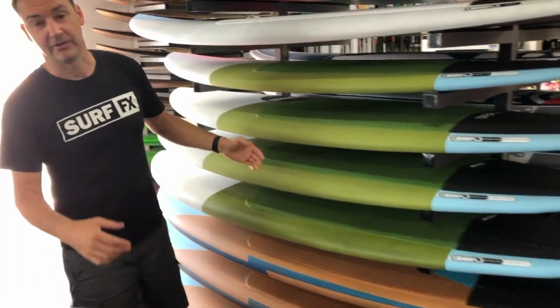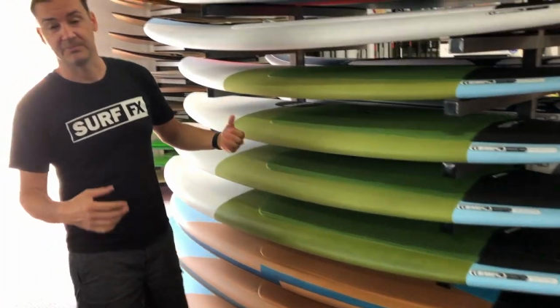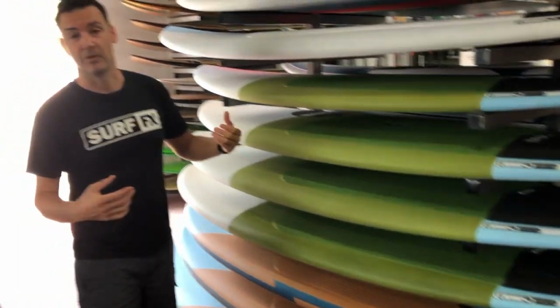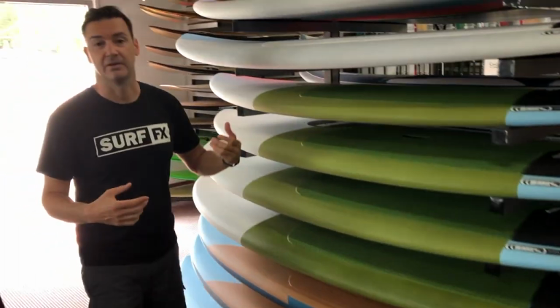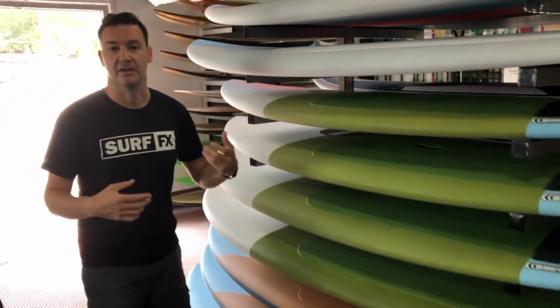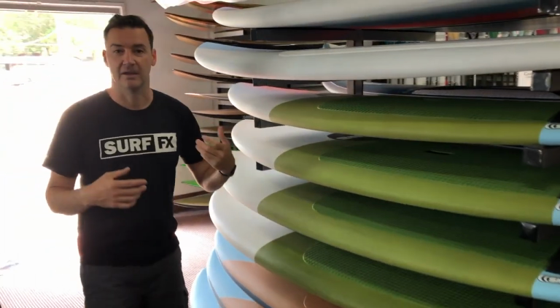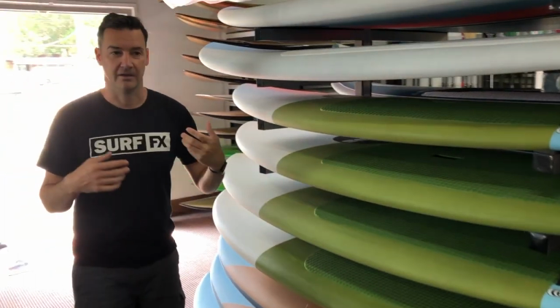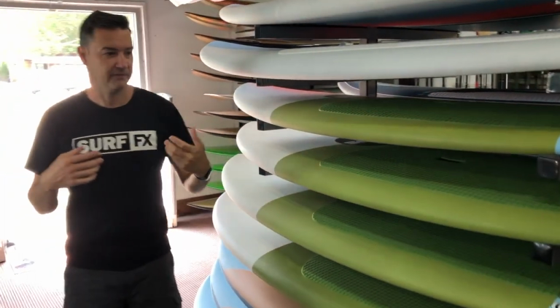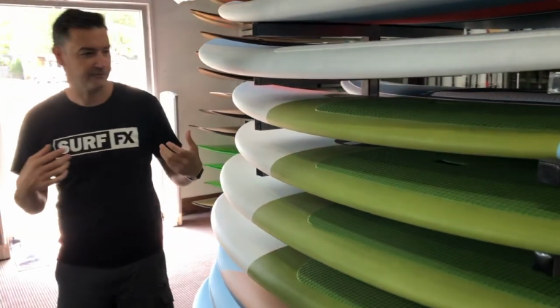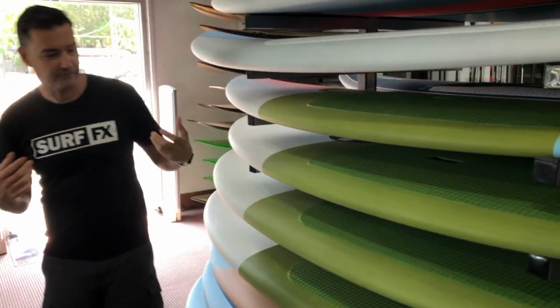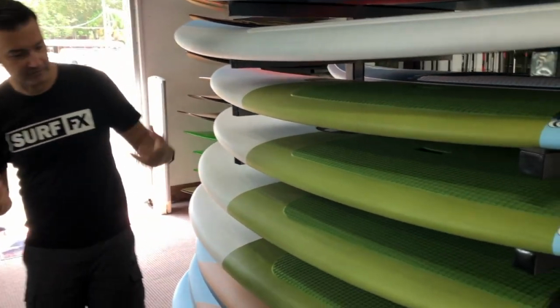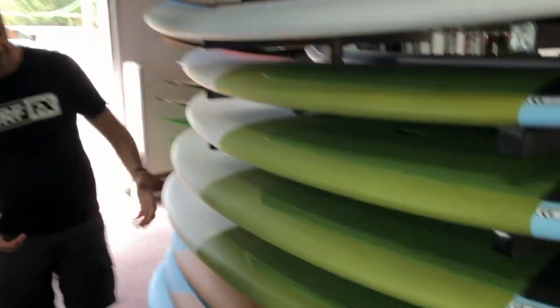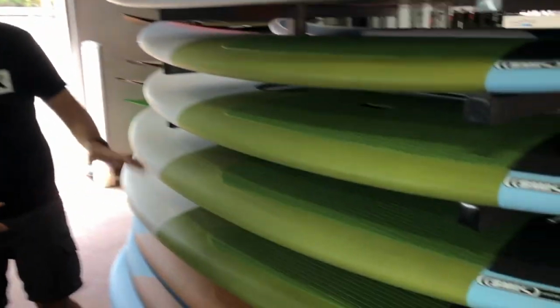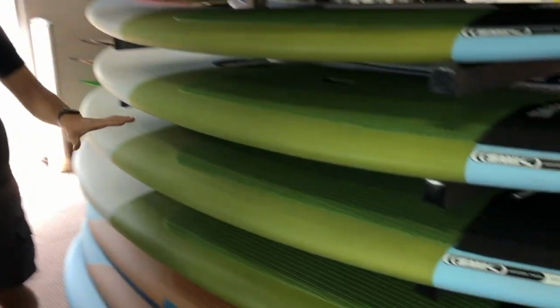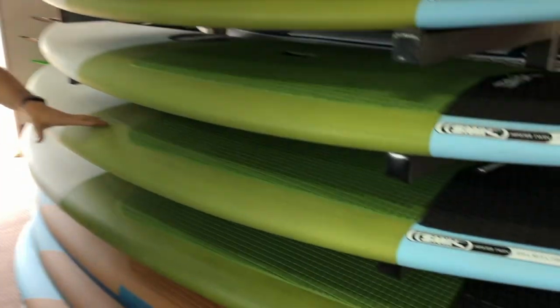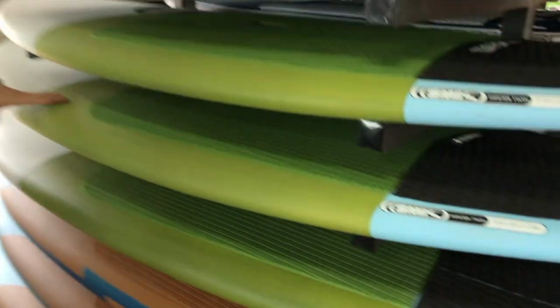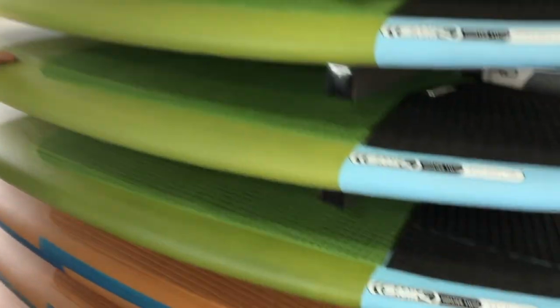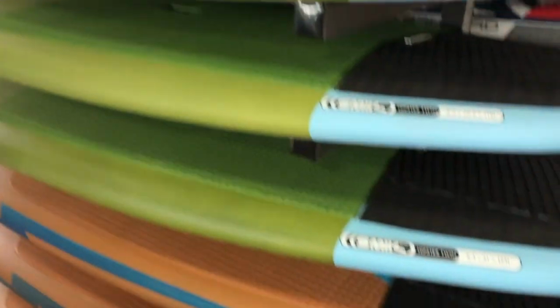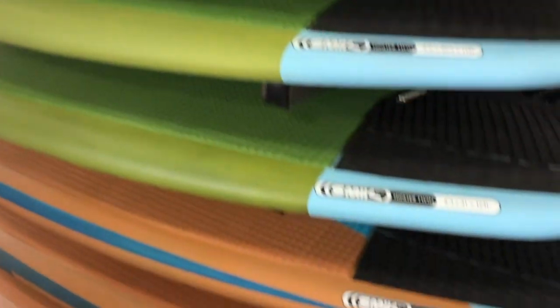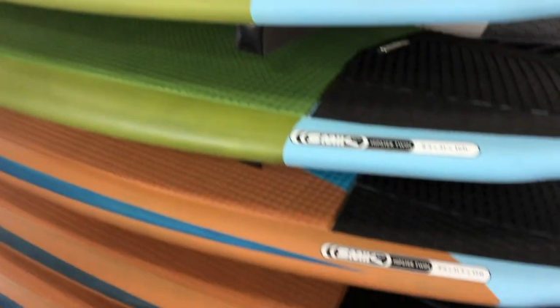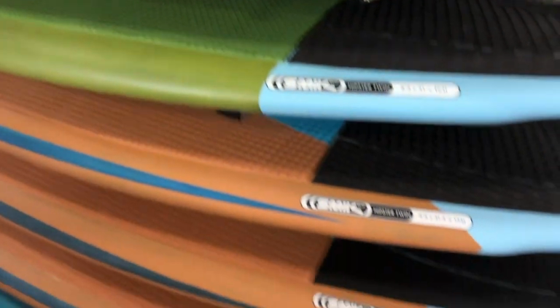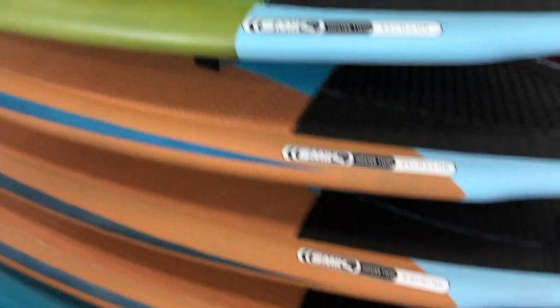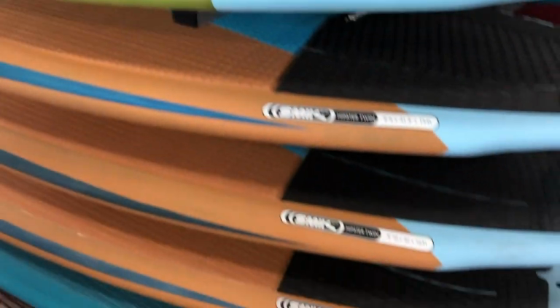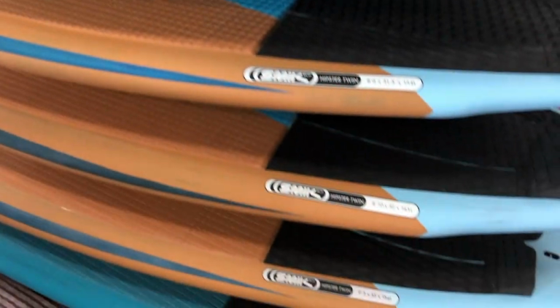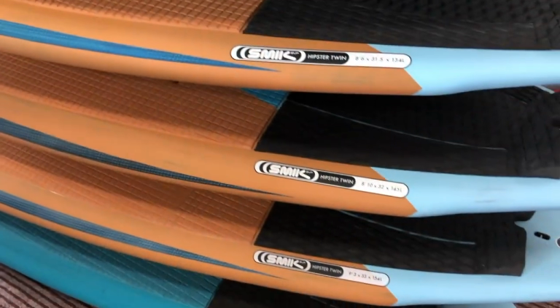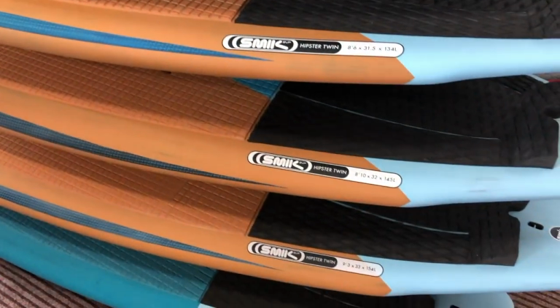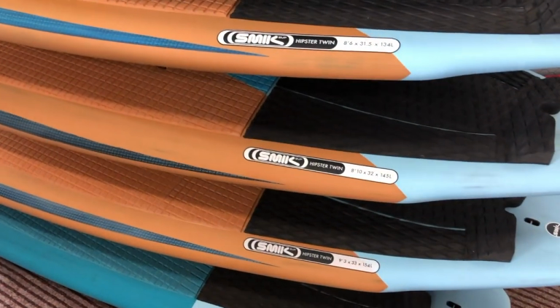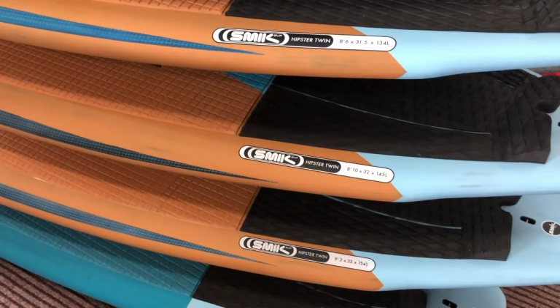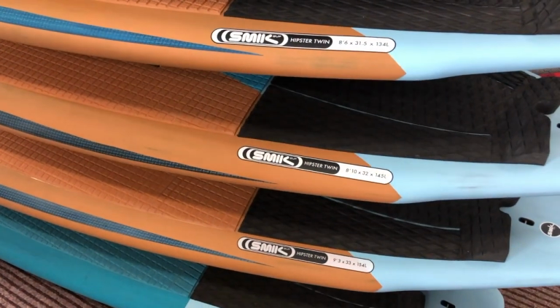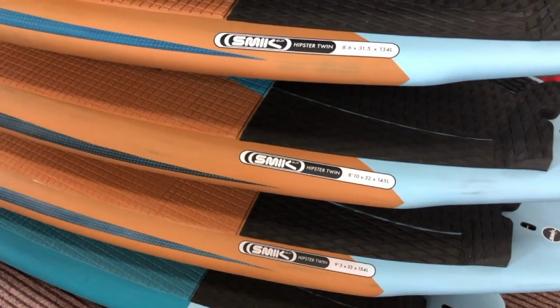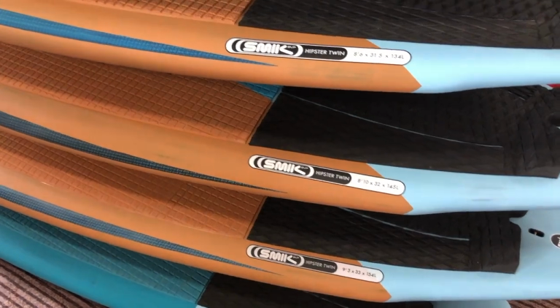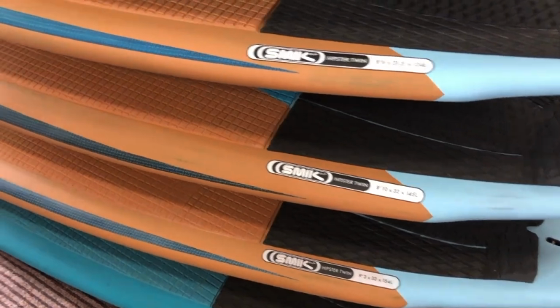So these boards — that's the new 2020s there. New 2020 graphic.